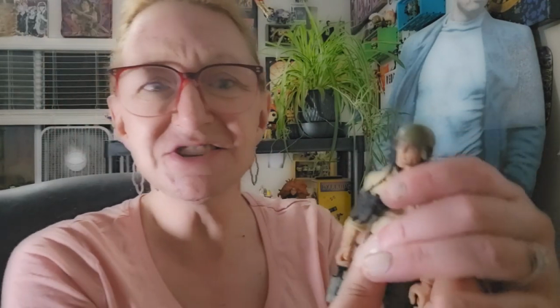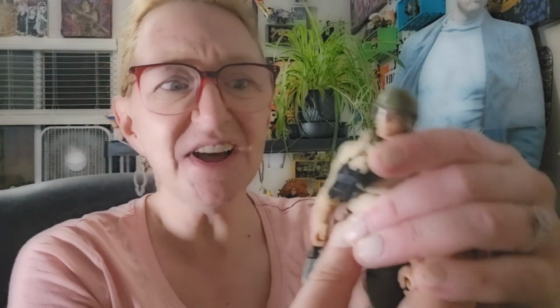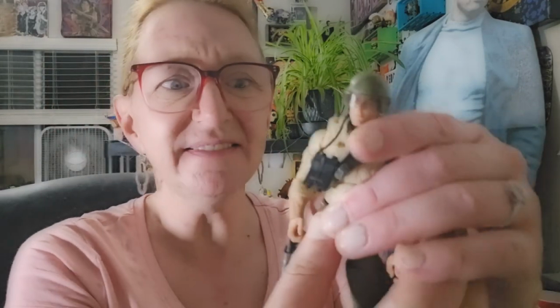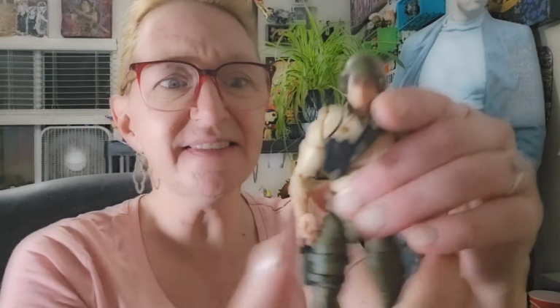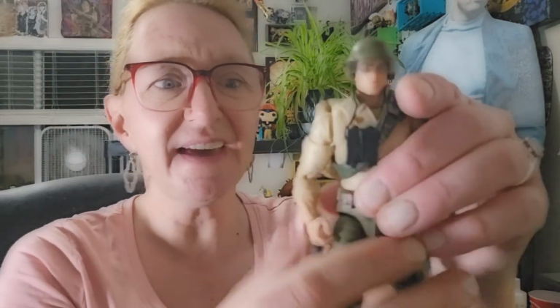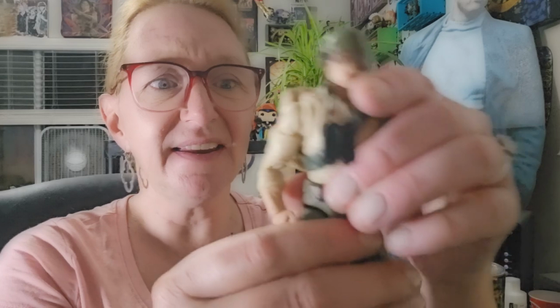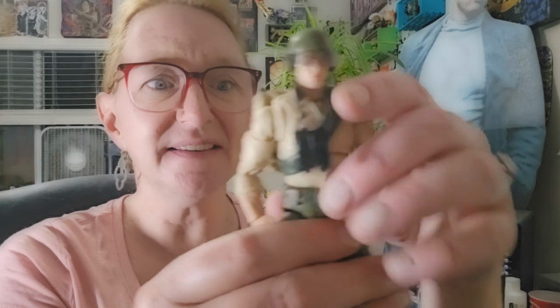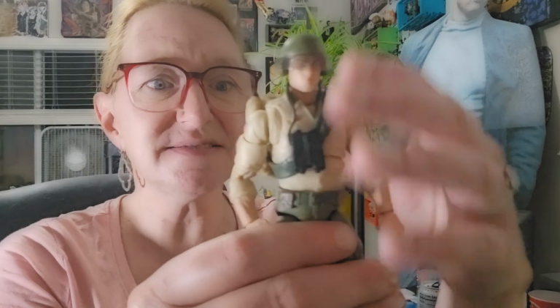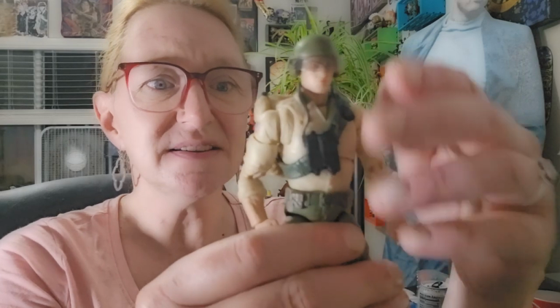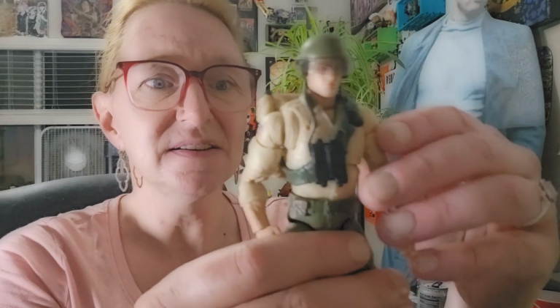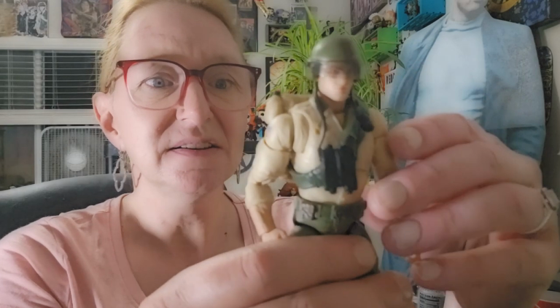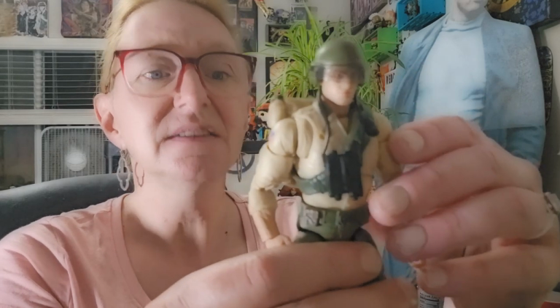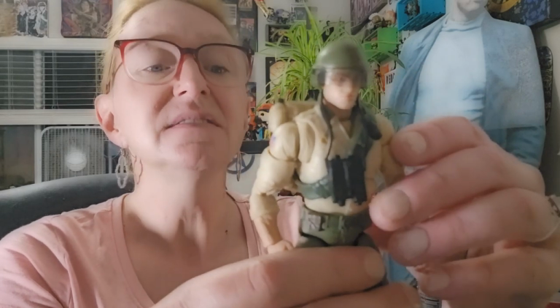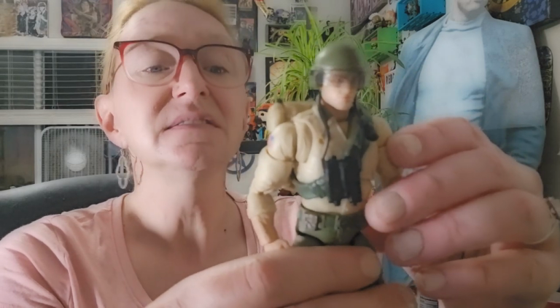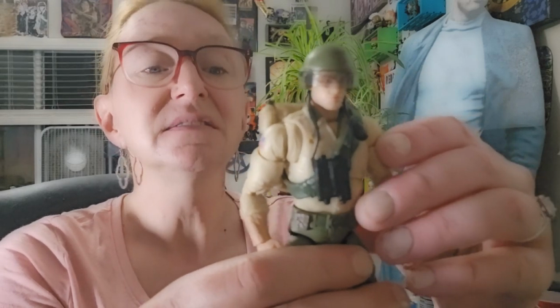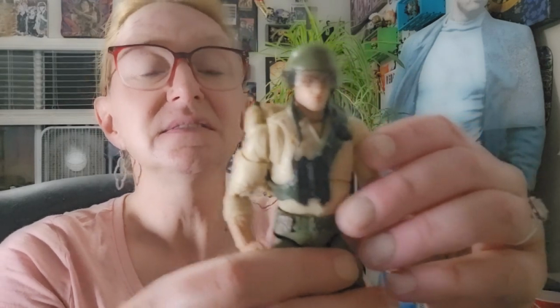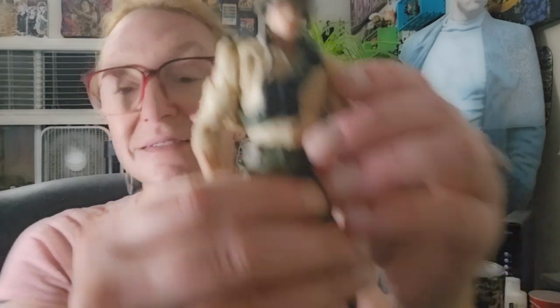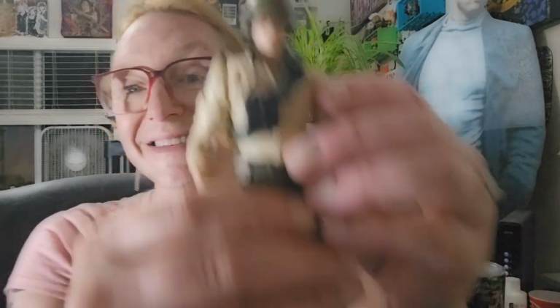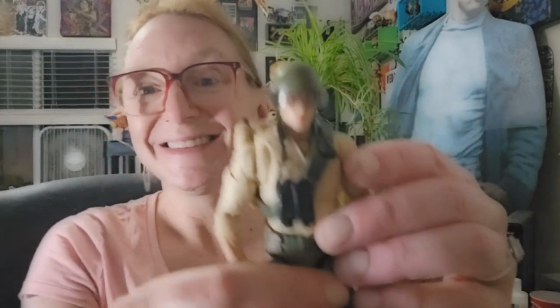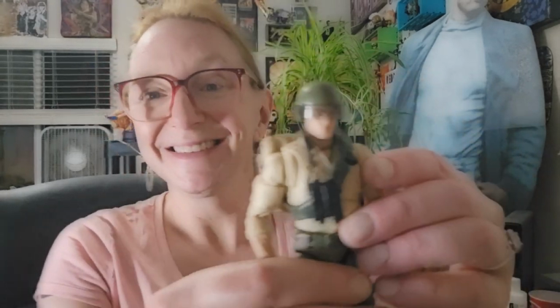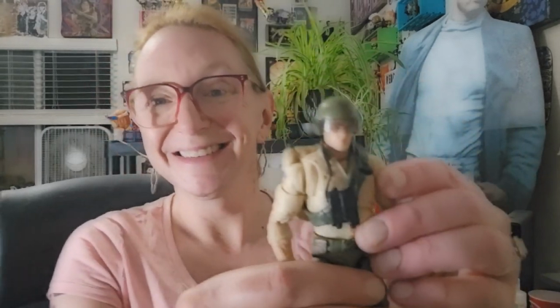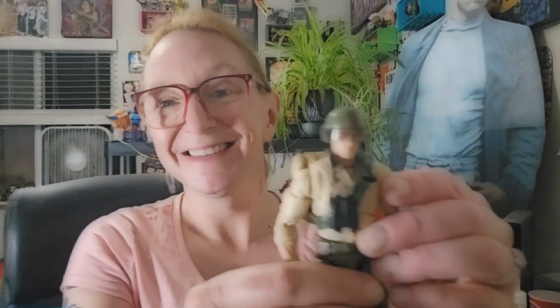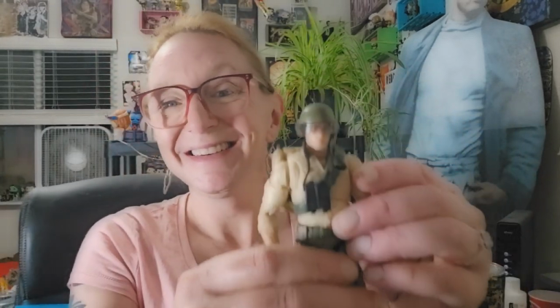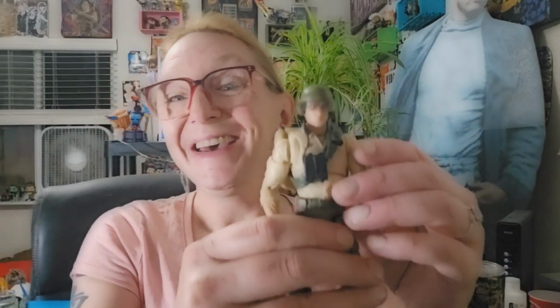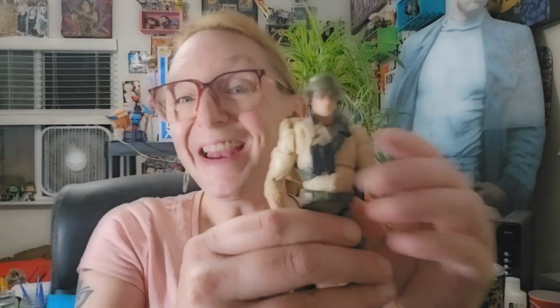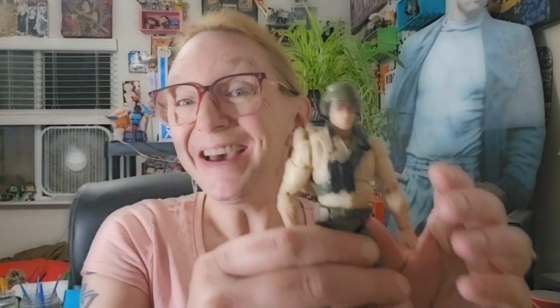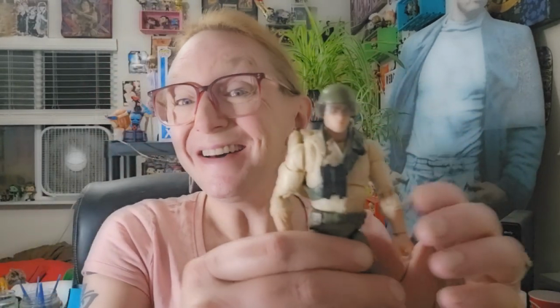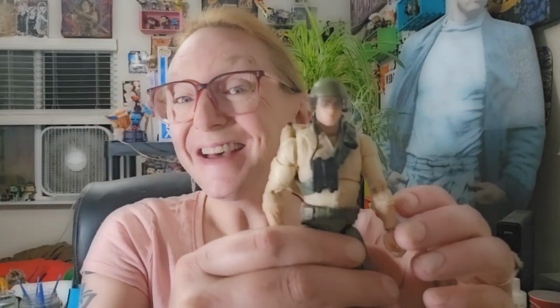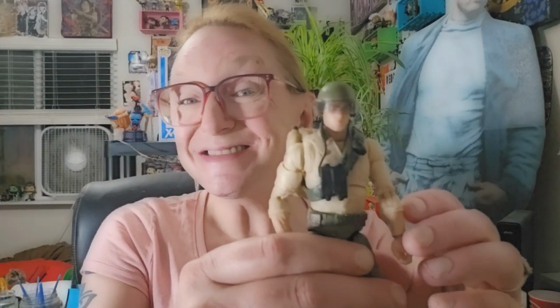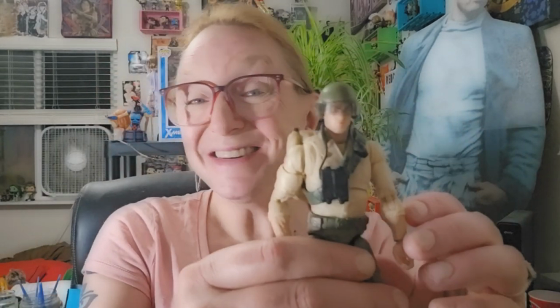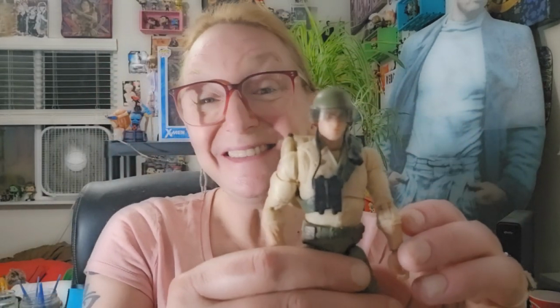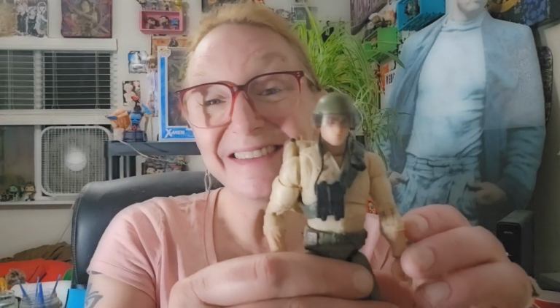God, I was a child of the 80s. Anyhow, that's Duke.